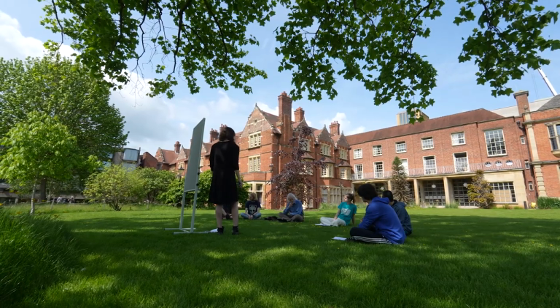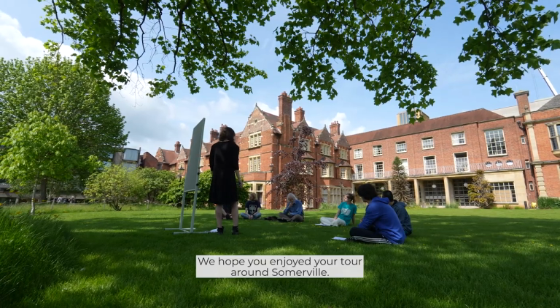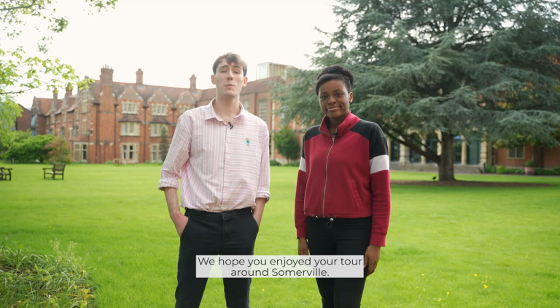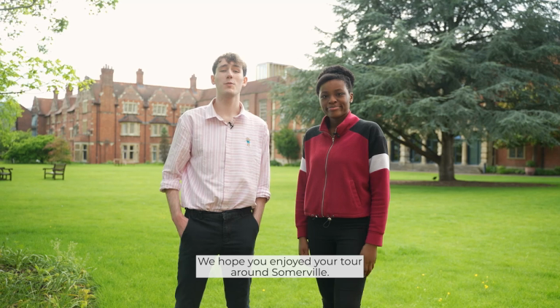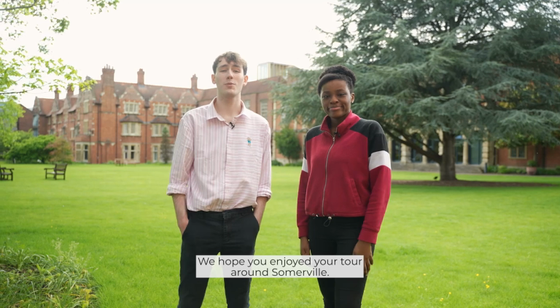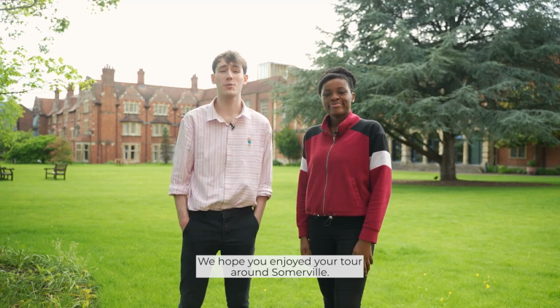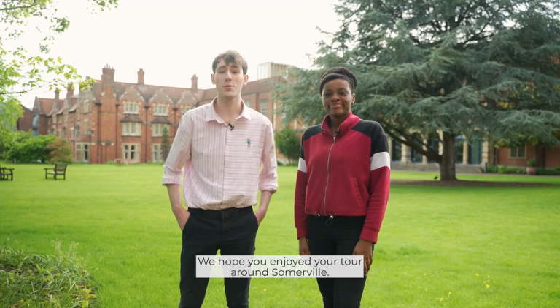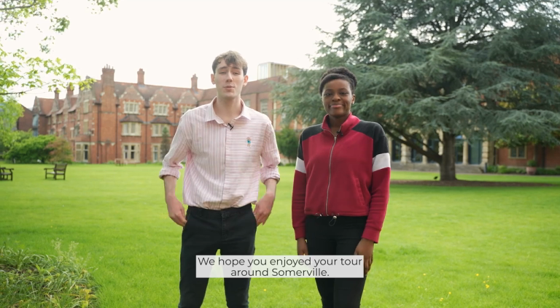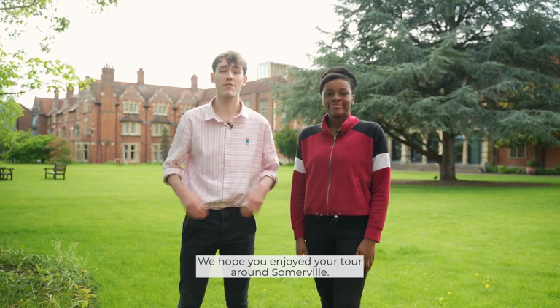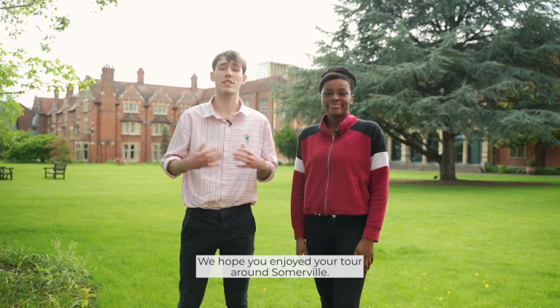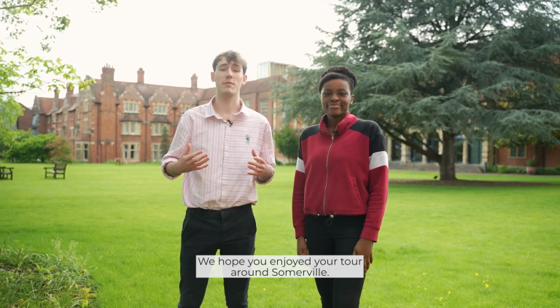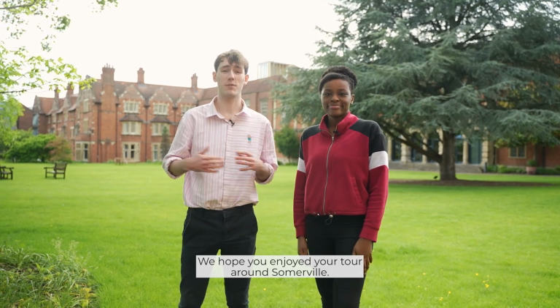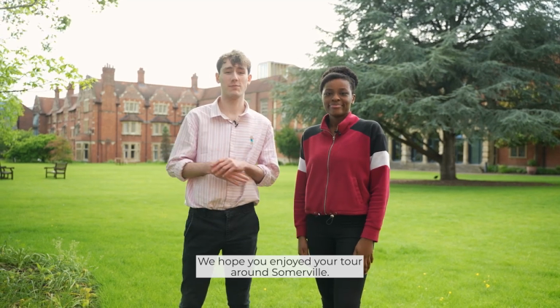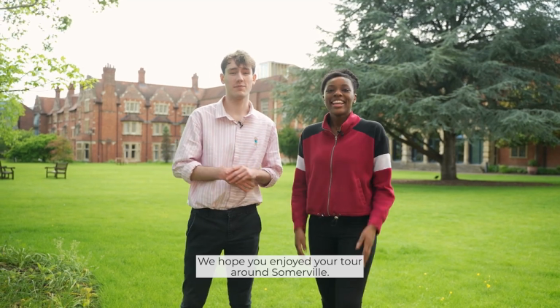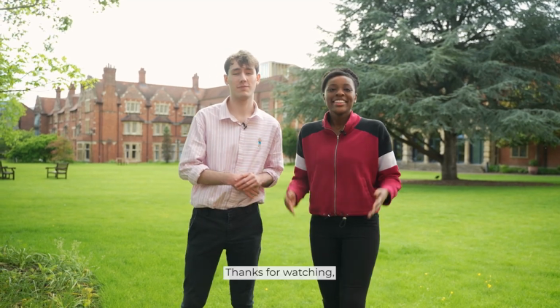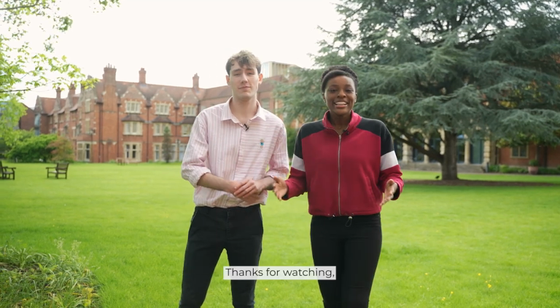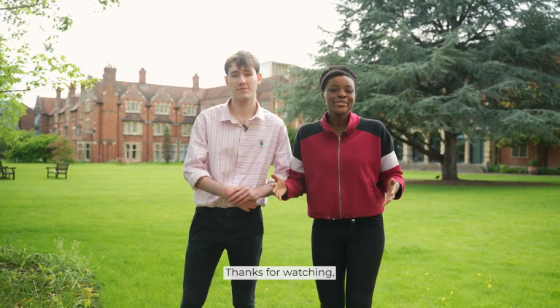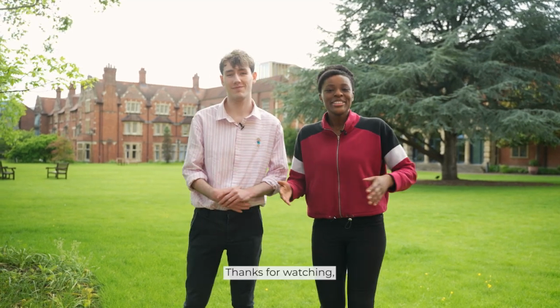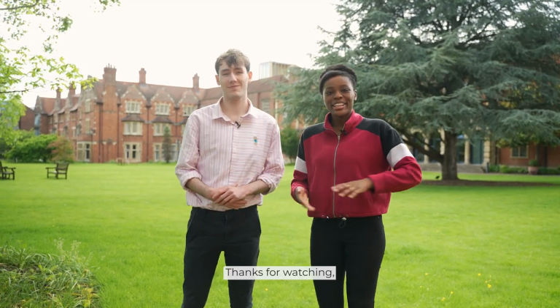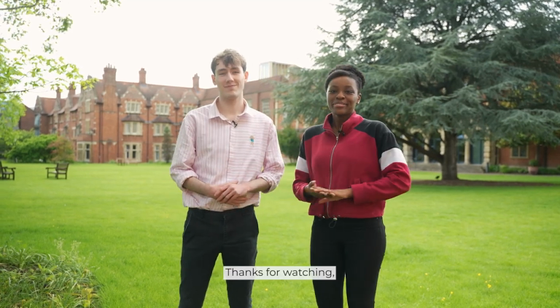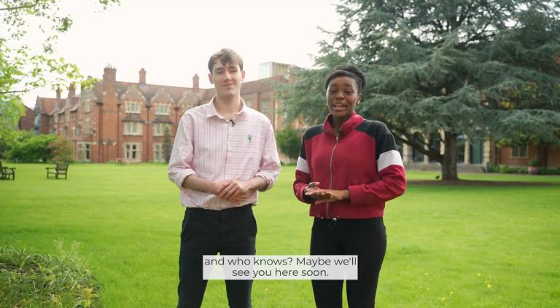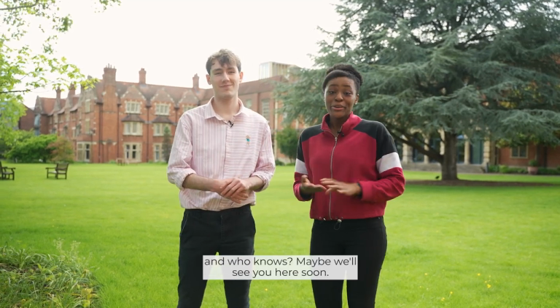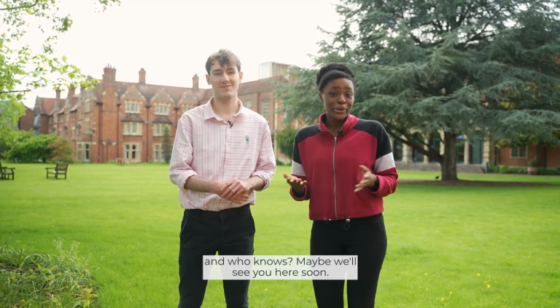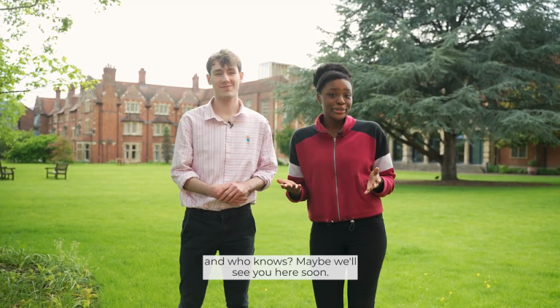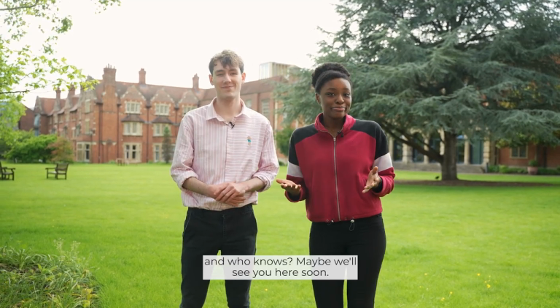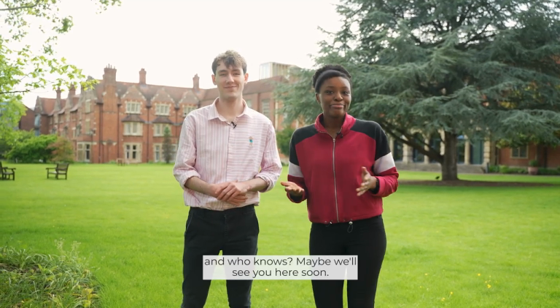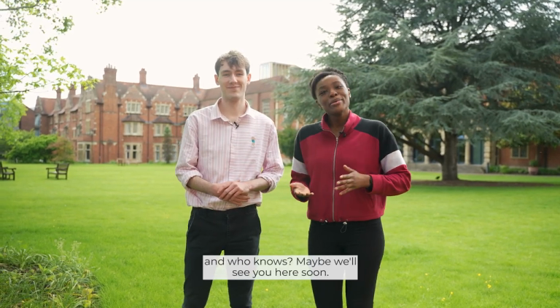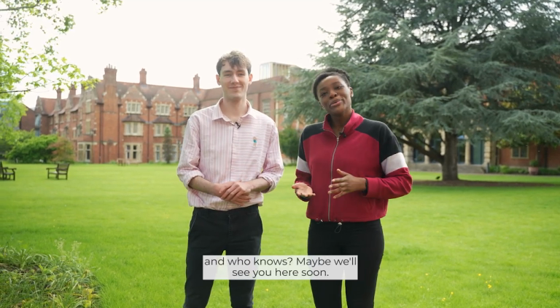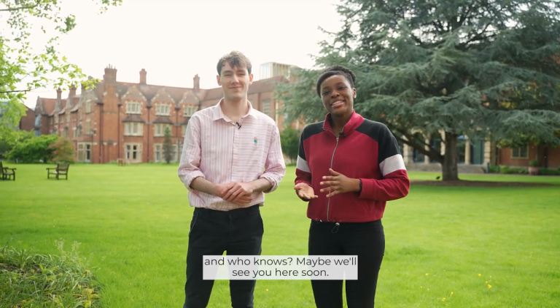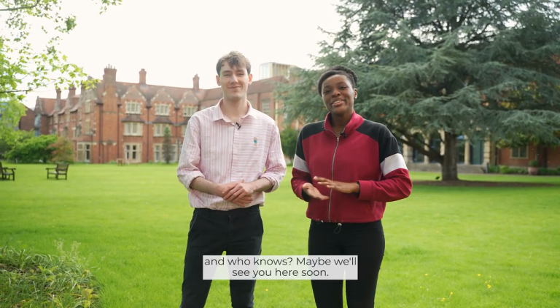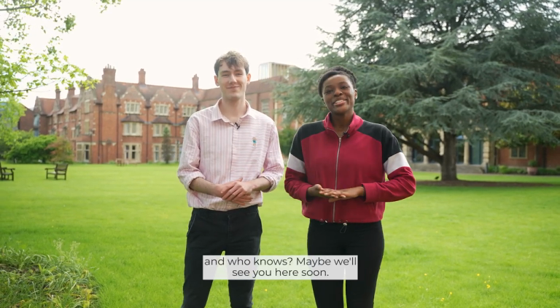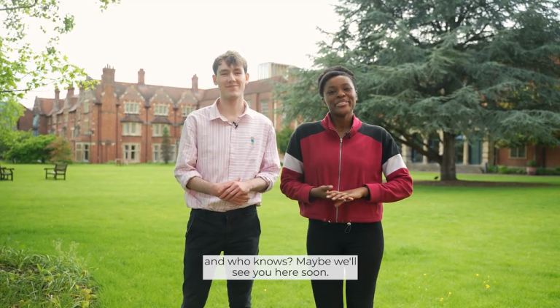We hope you enjoyed your tour around Somerville. Thanks for watching and who knows, maybe we'll see you here soon.